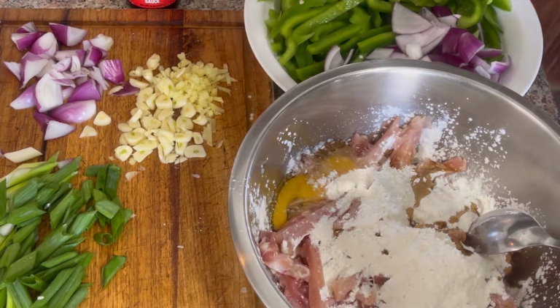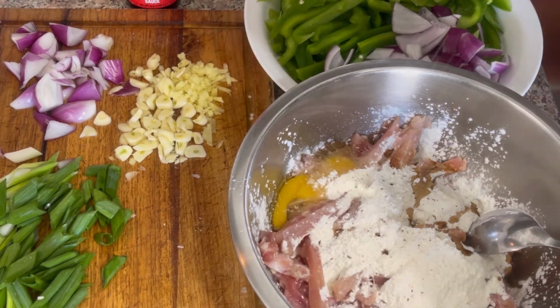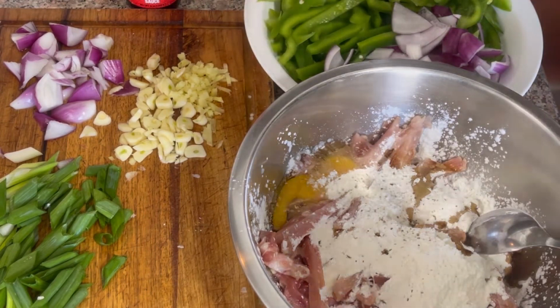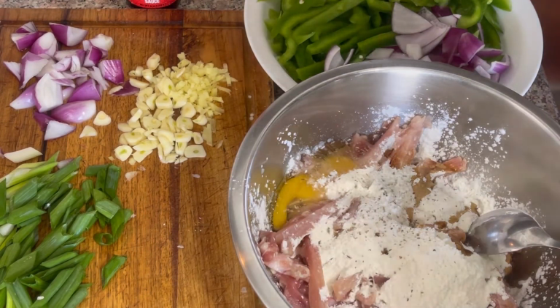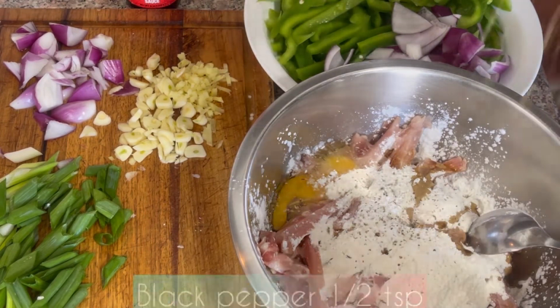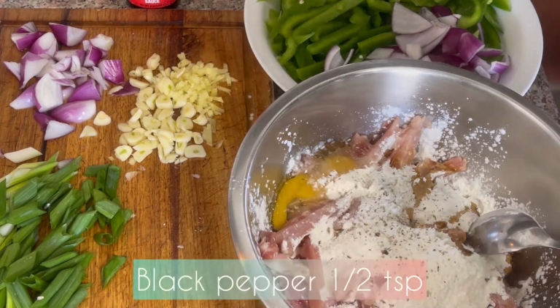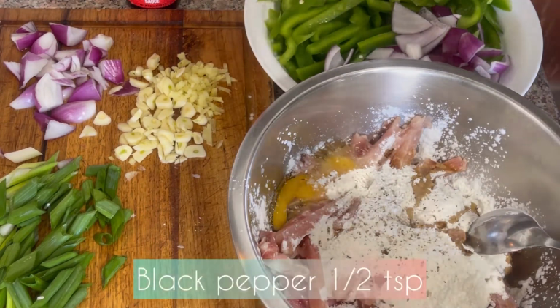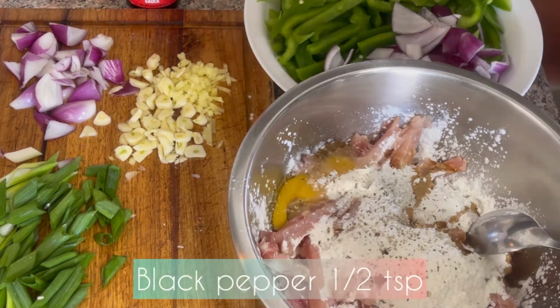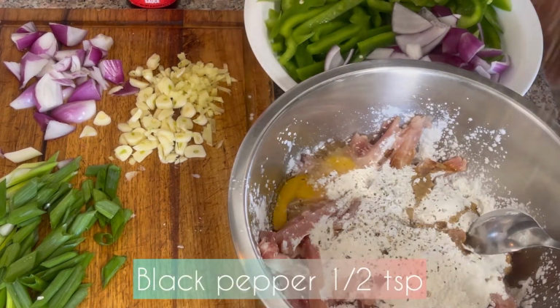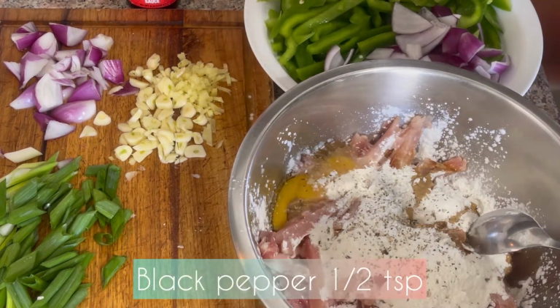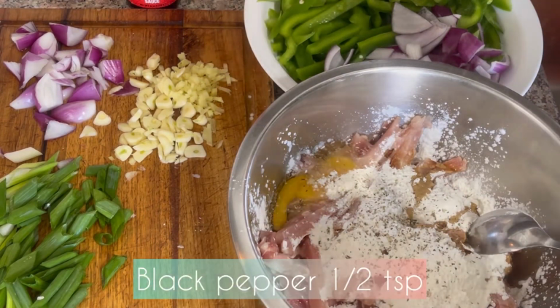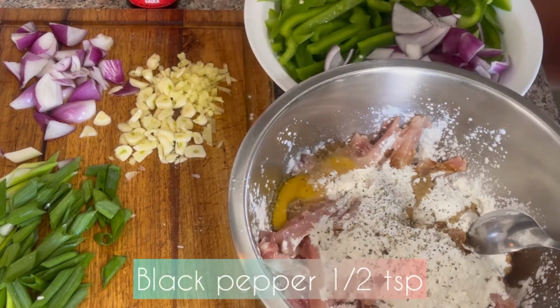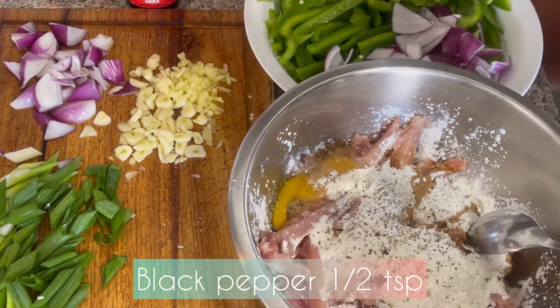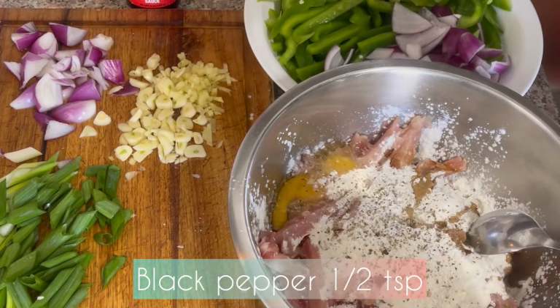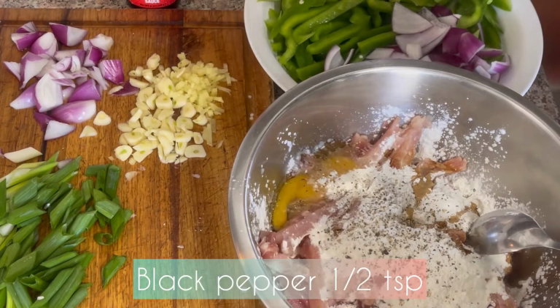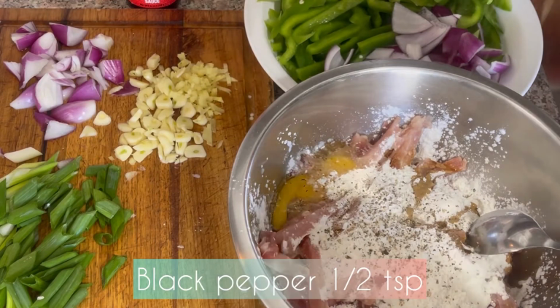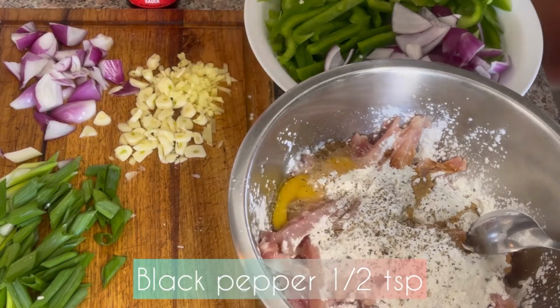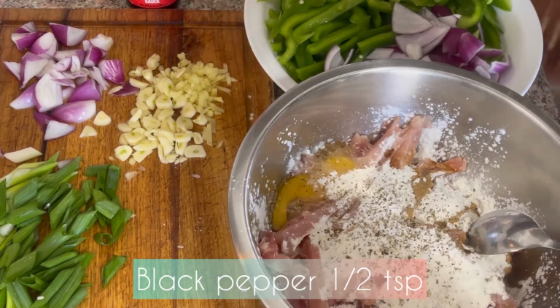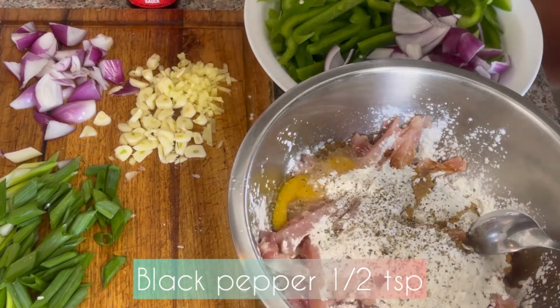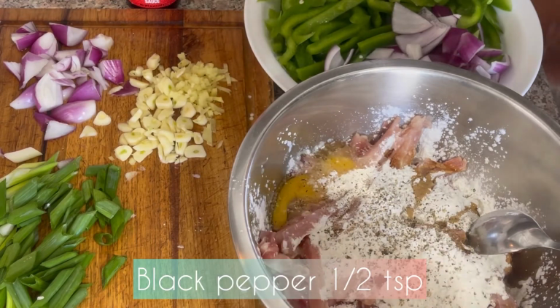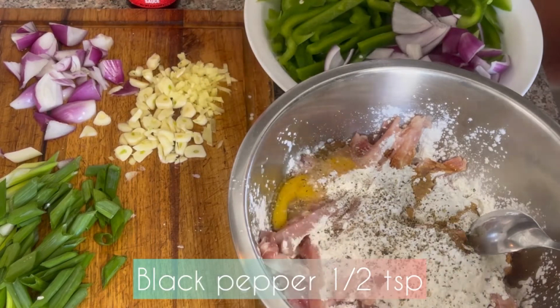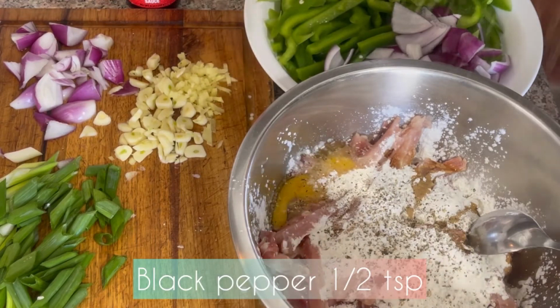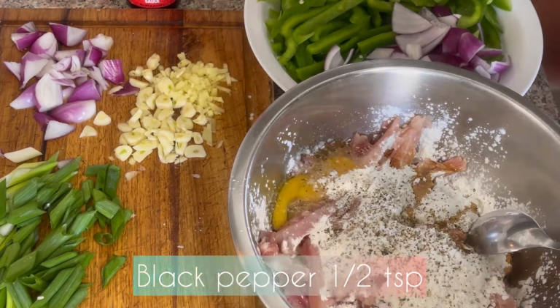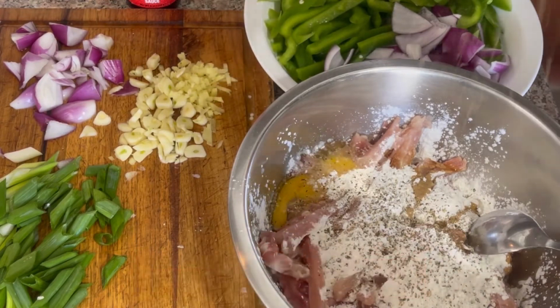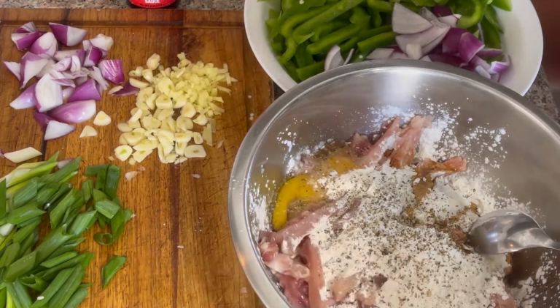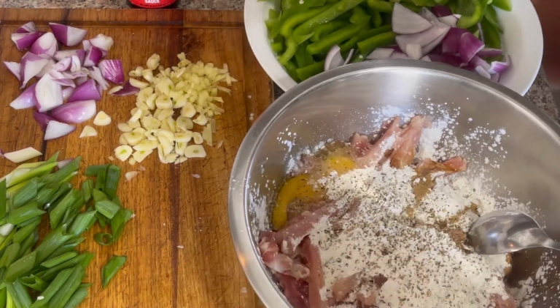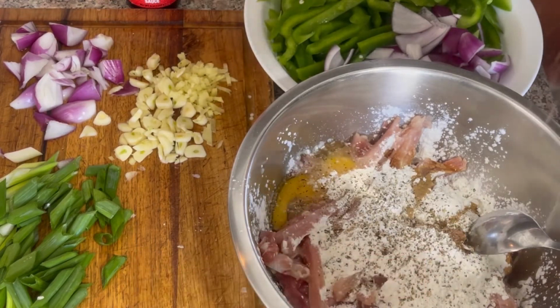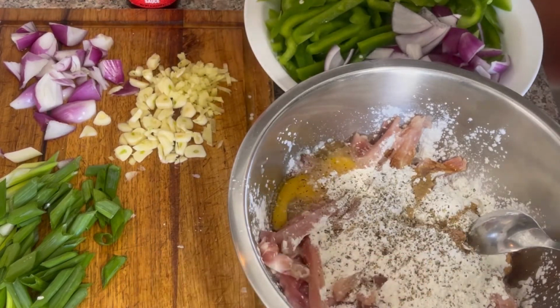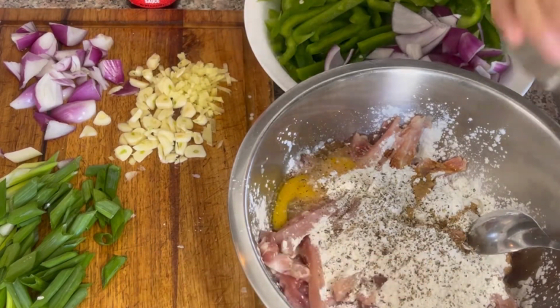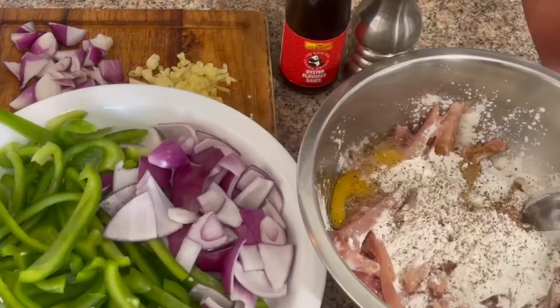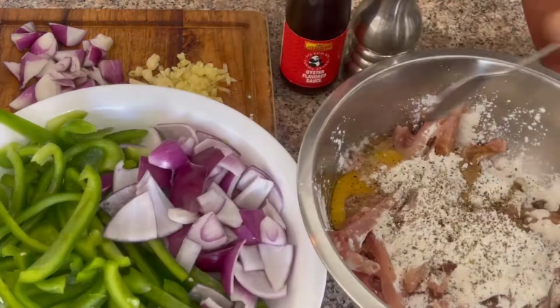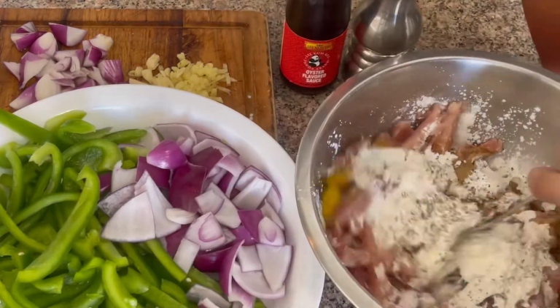Salt has been added — I added half a teaspoon. And then we will mix it in a good way. So this is our marinade.